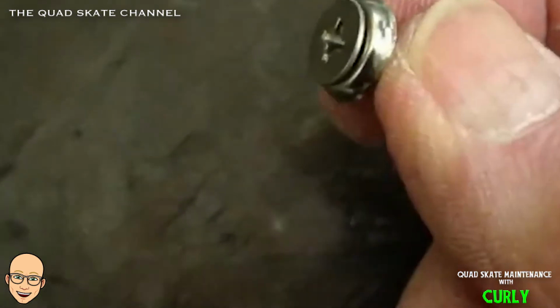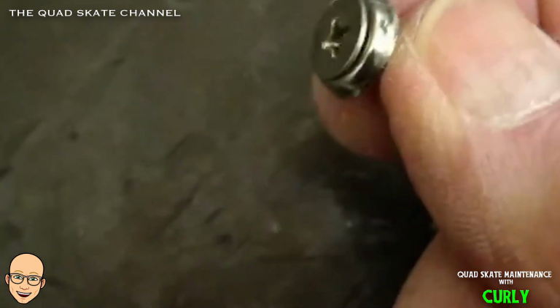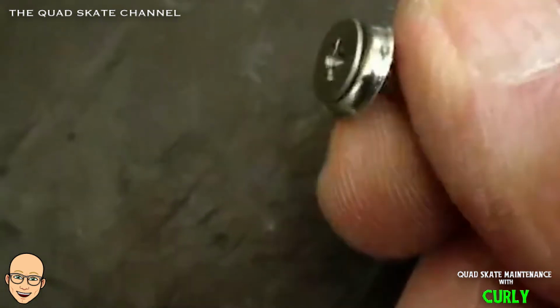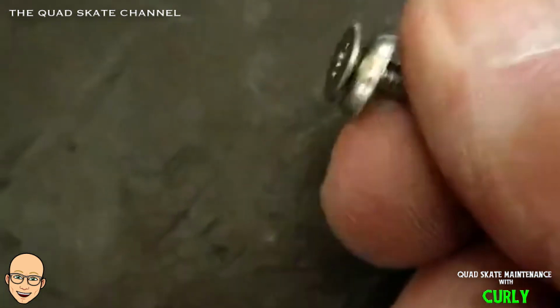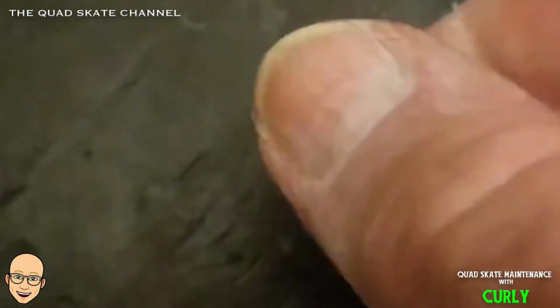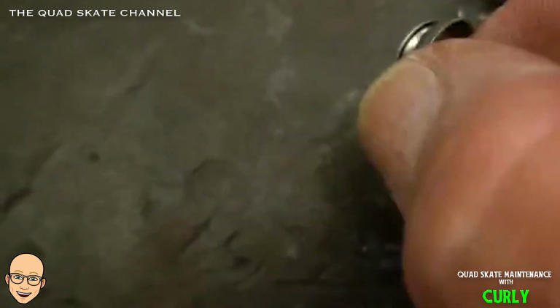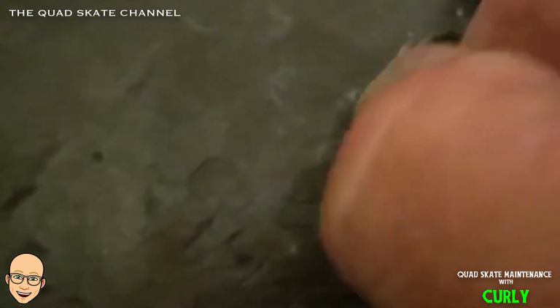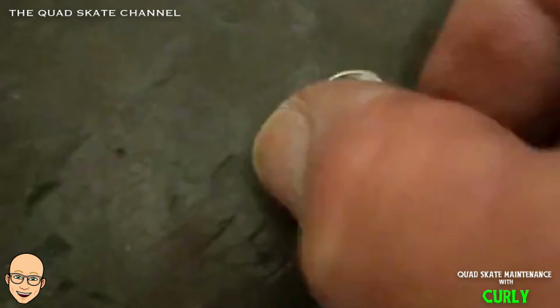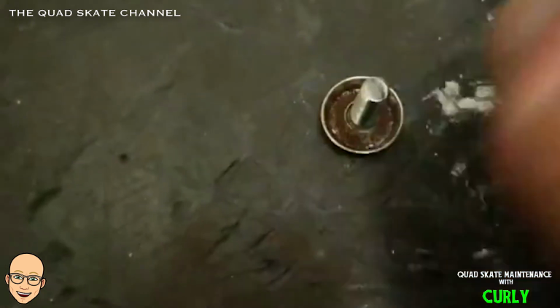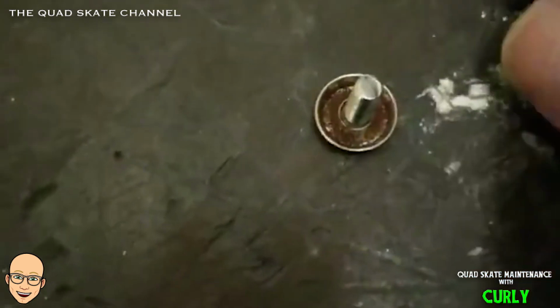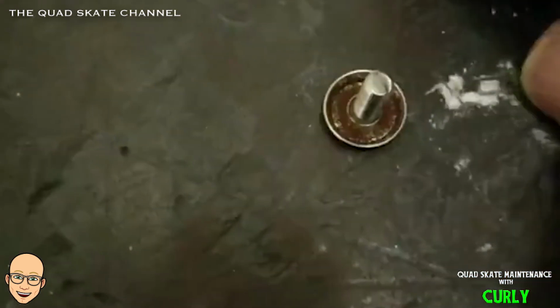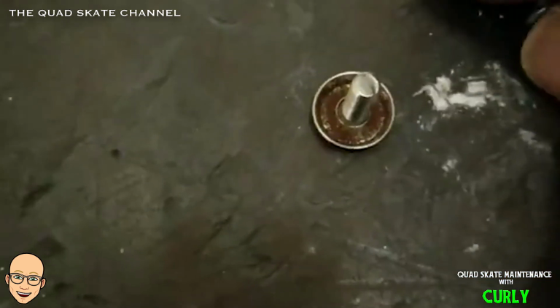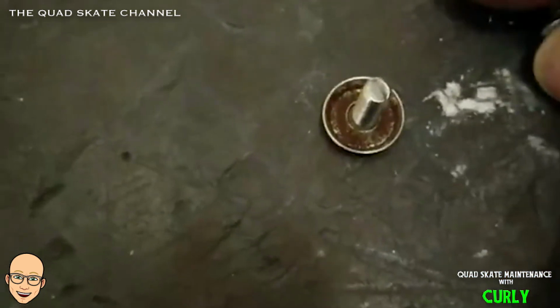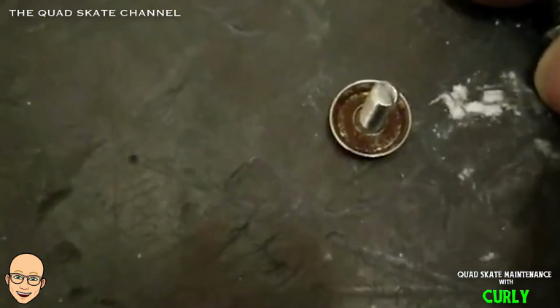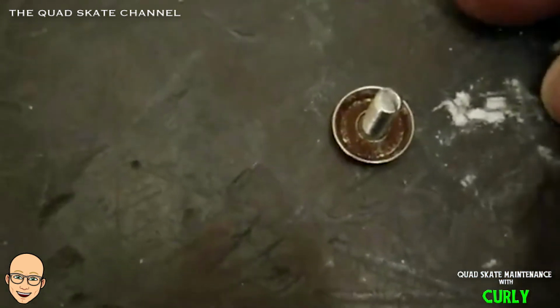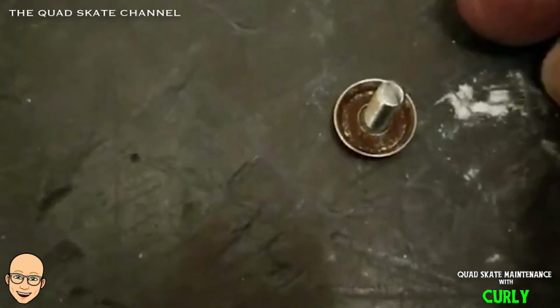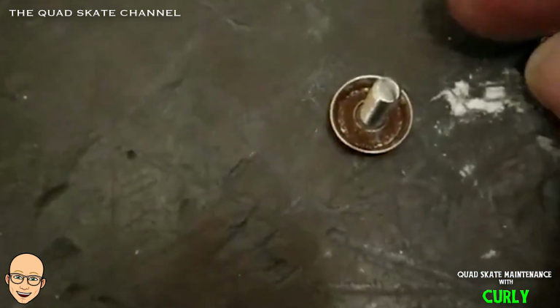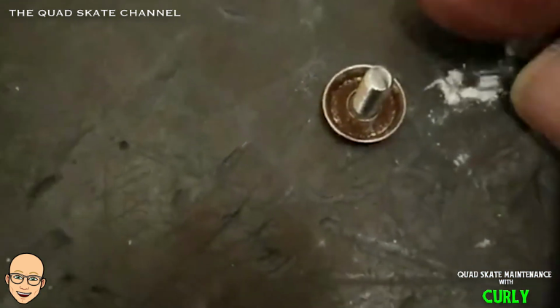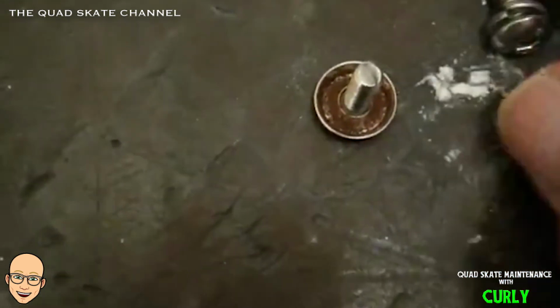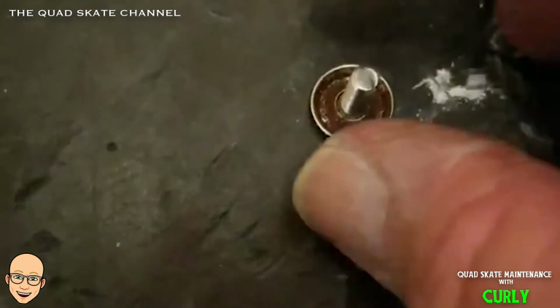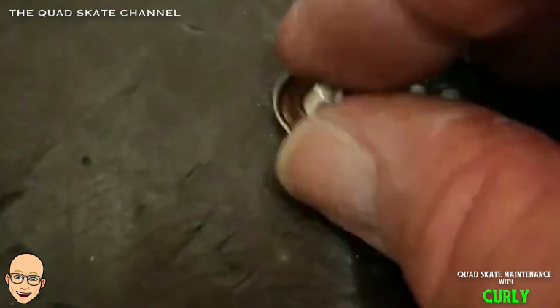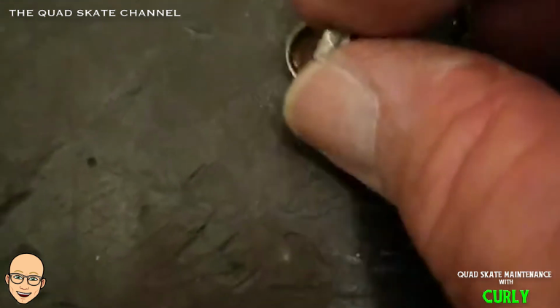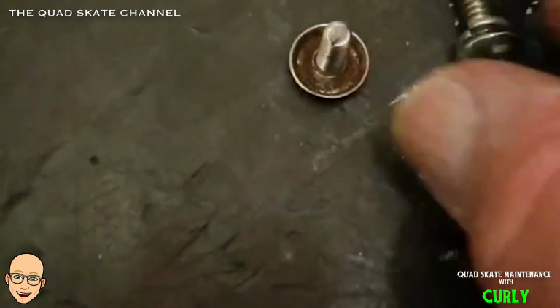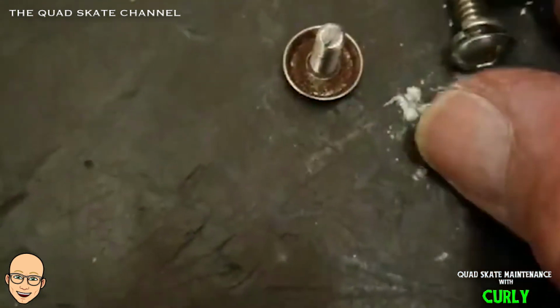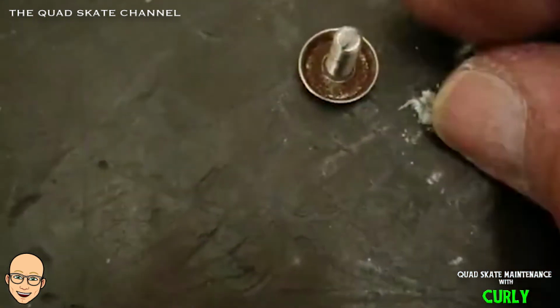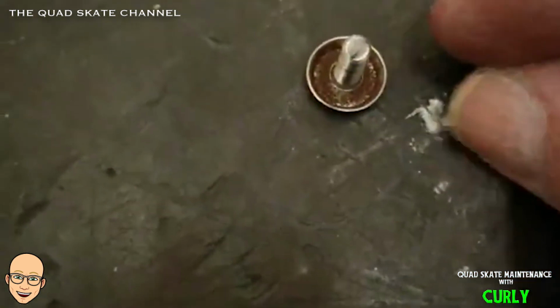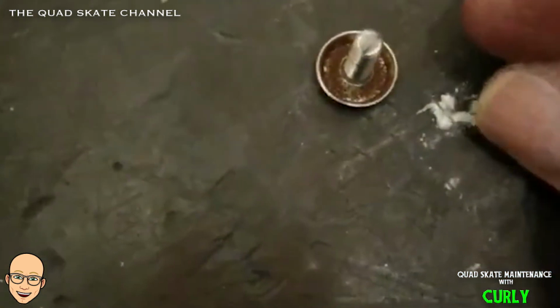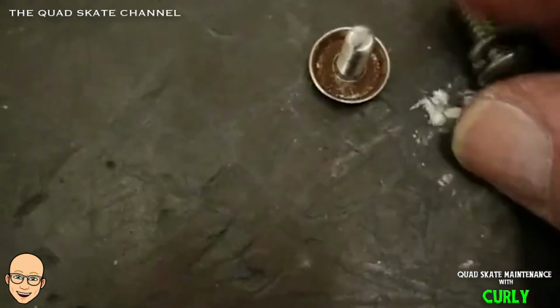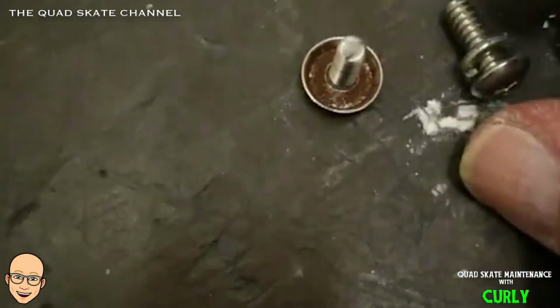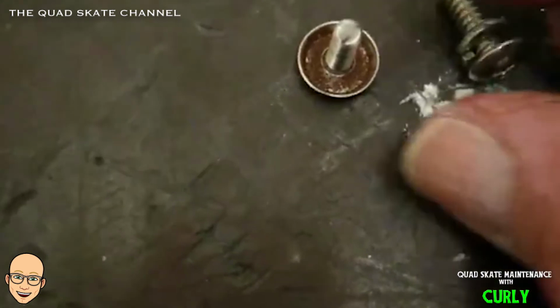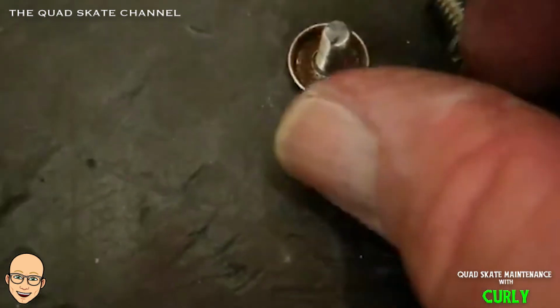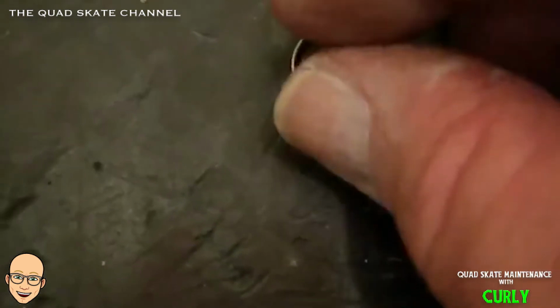I never use Loctite. Never have. I've never had anything come undone. Of course, I obviously check every couple of years.